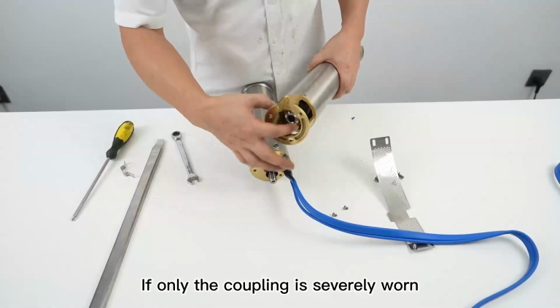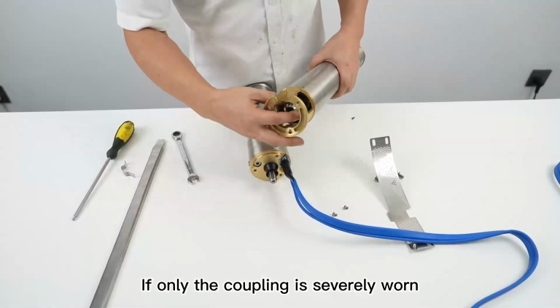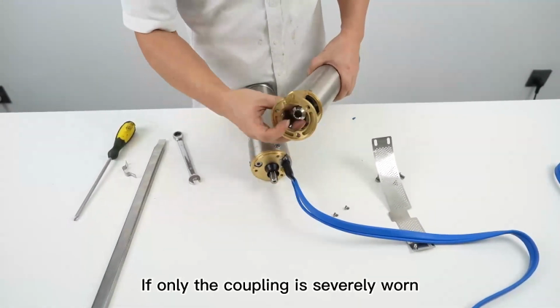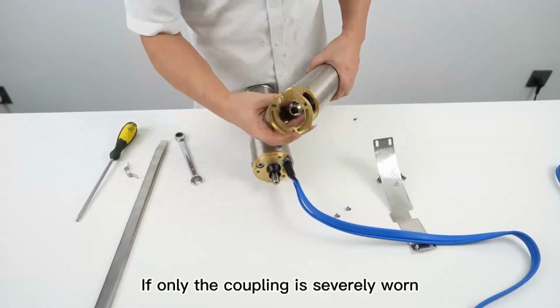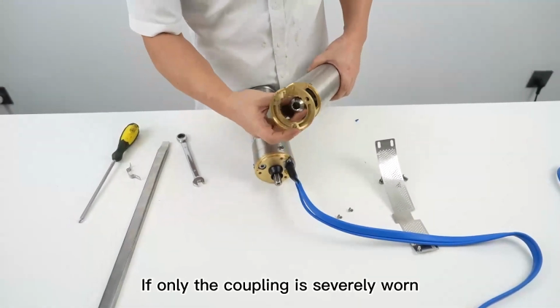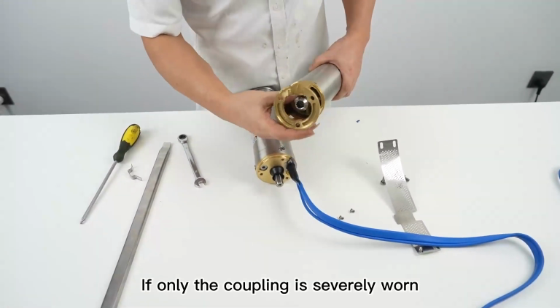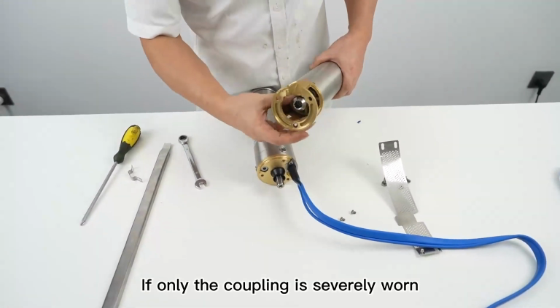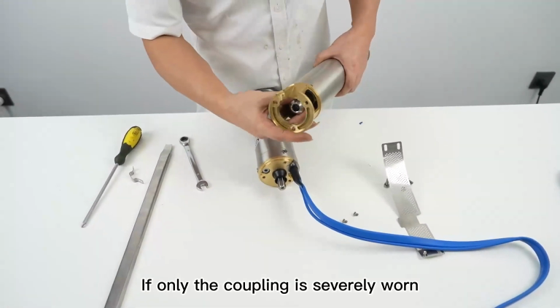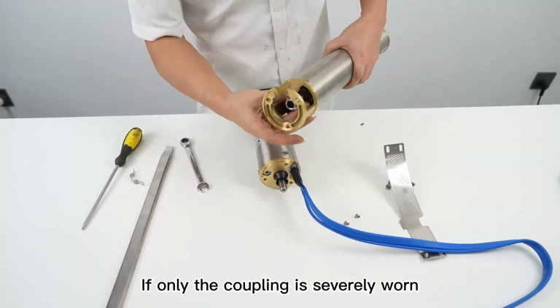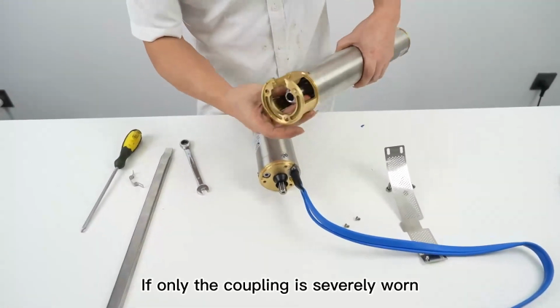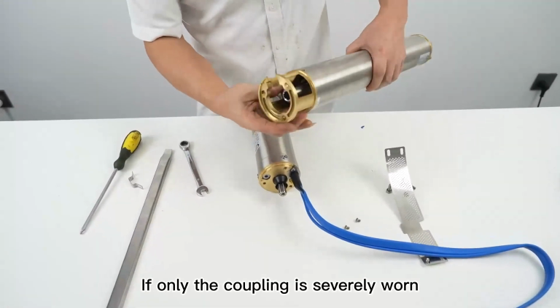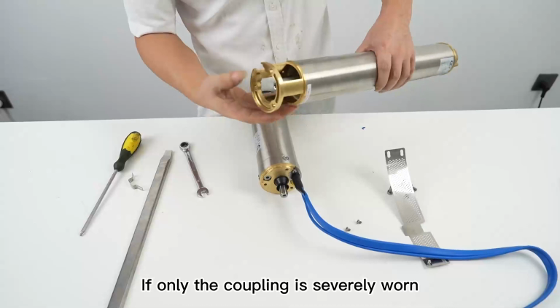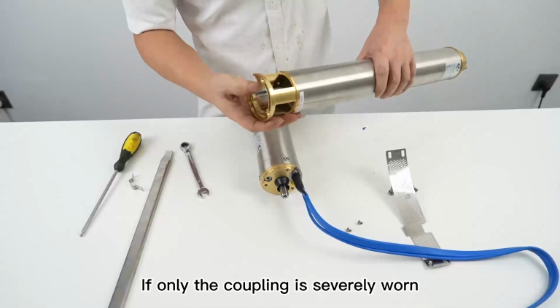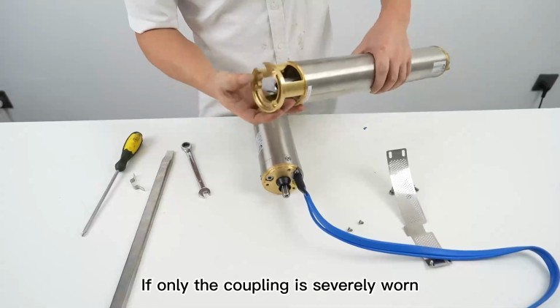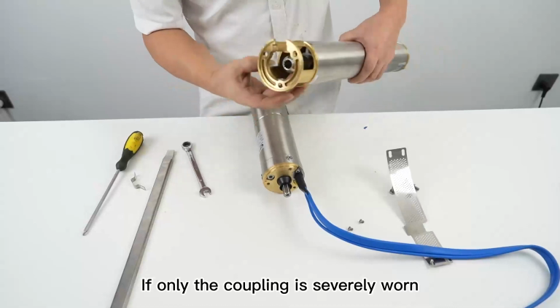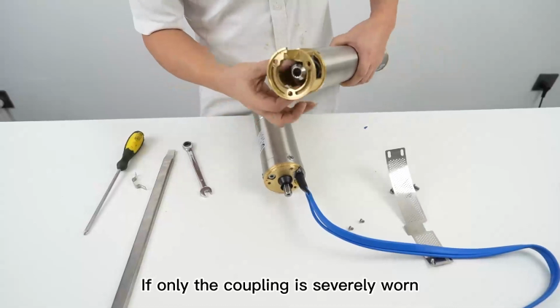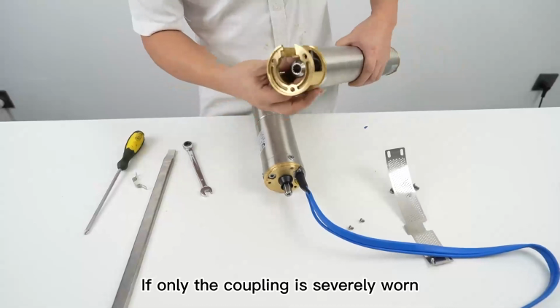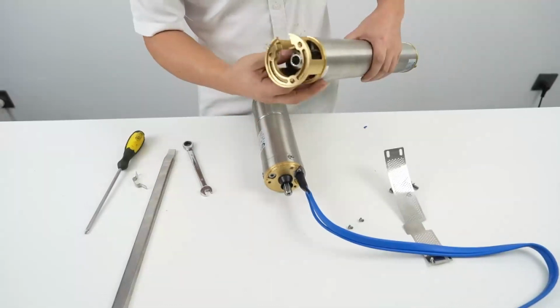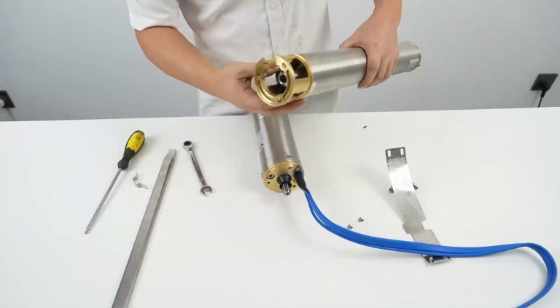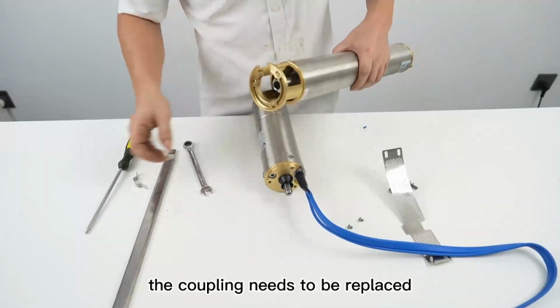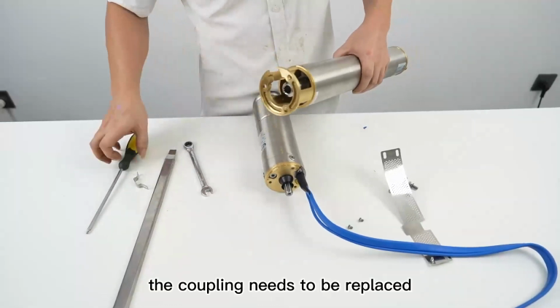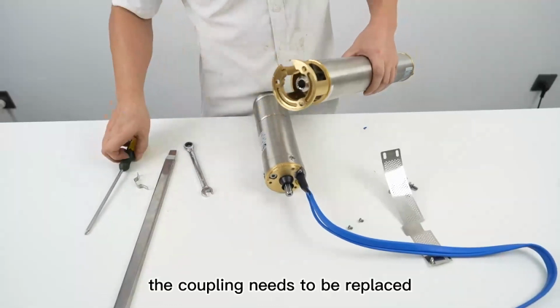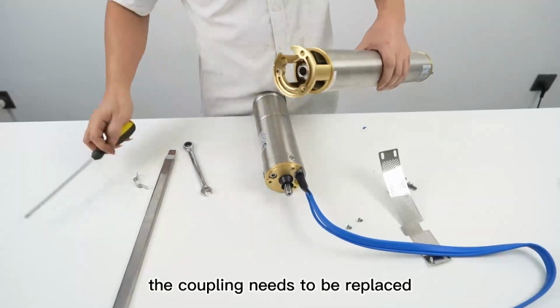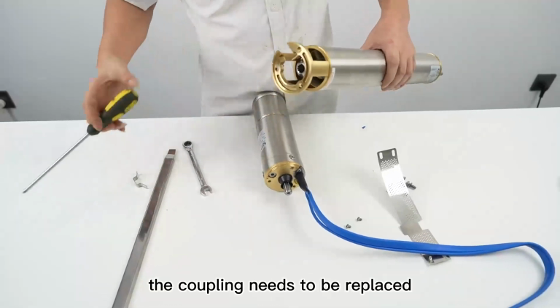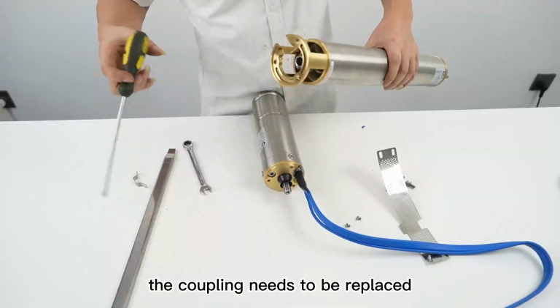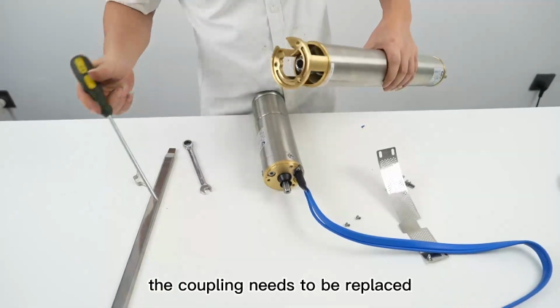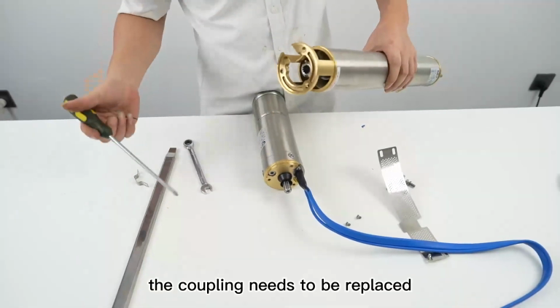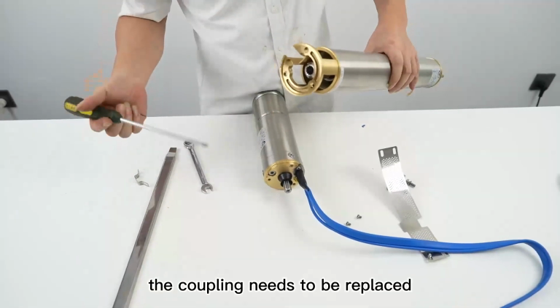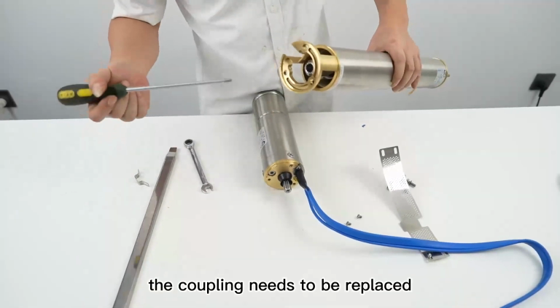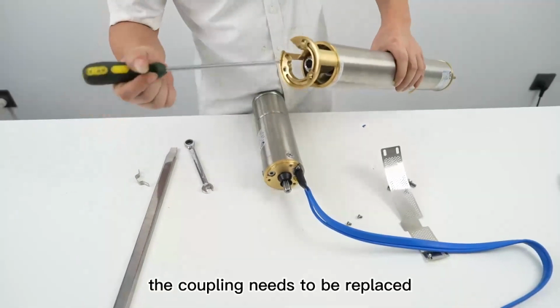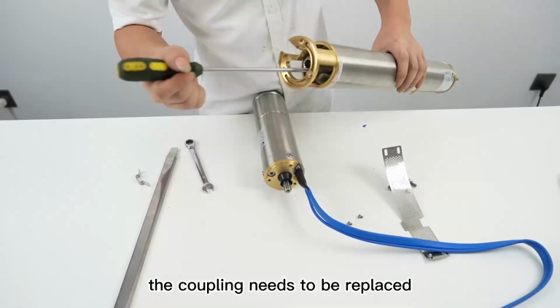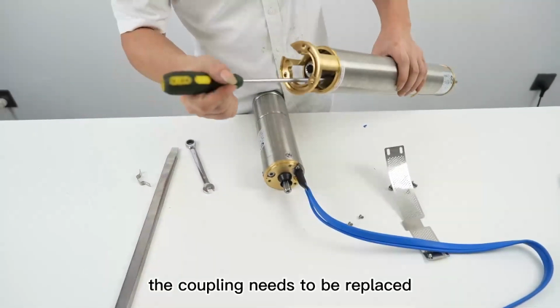If only the coupling is severely worn, the coupling needs to be replaced.